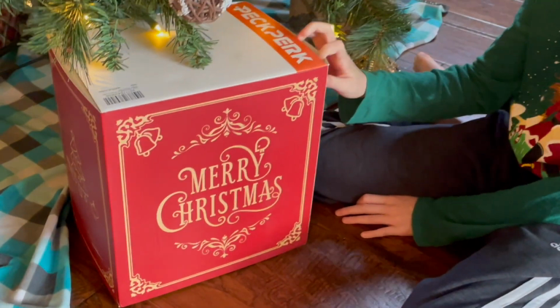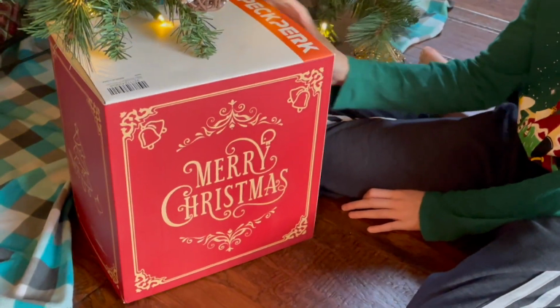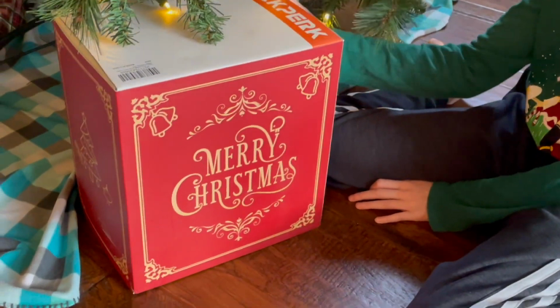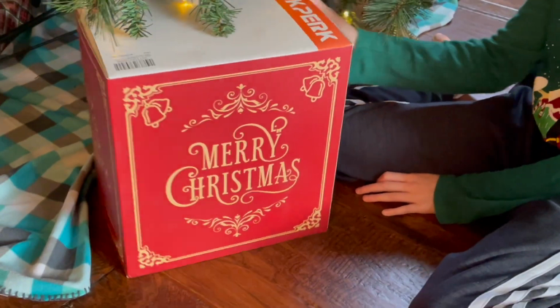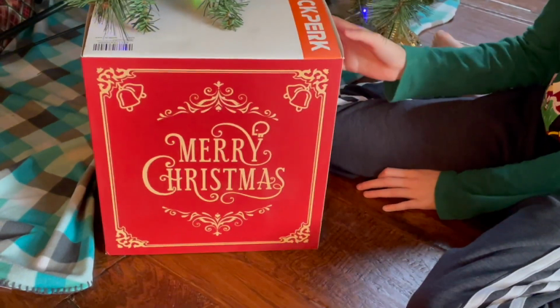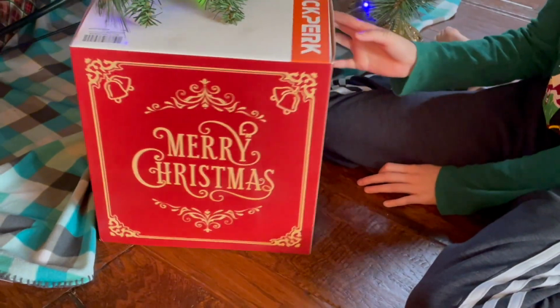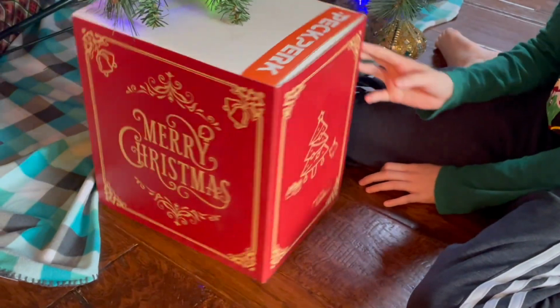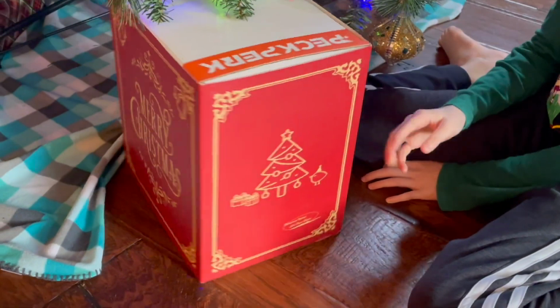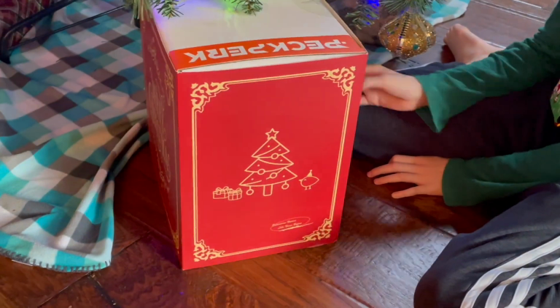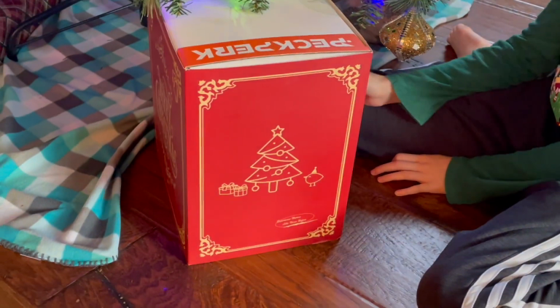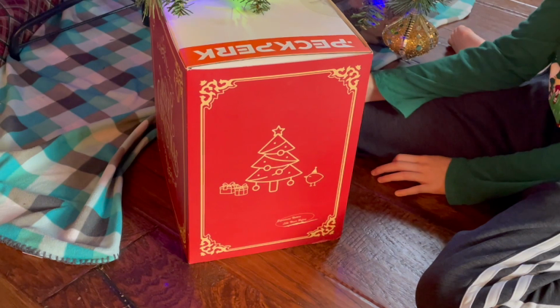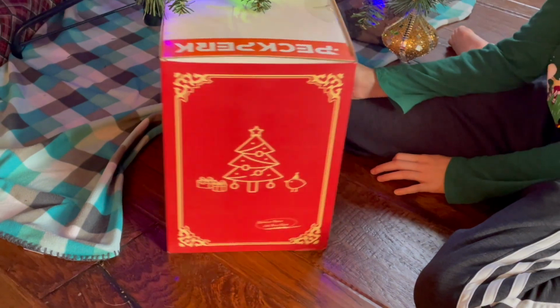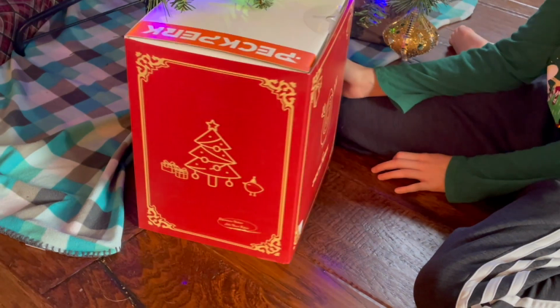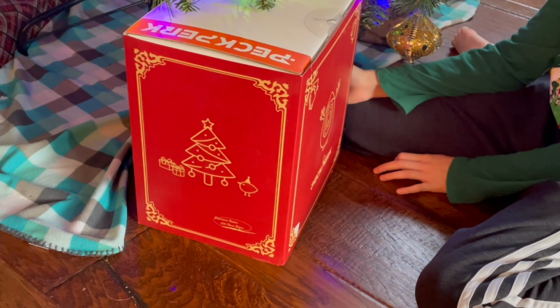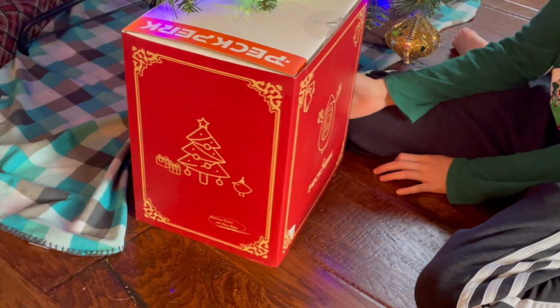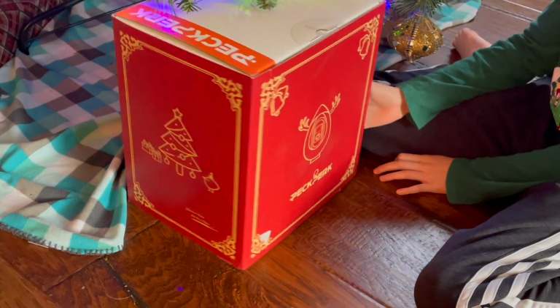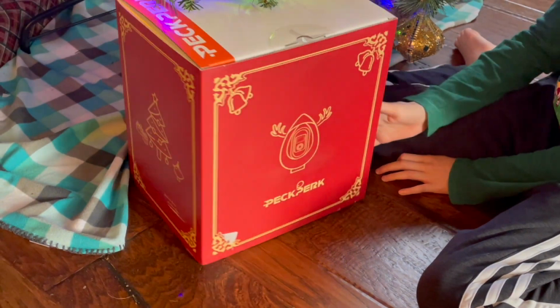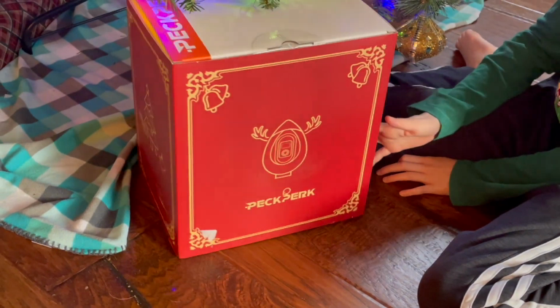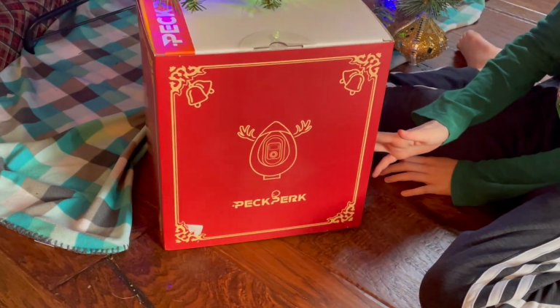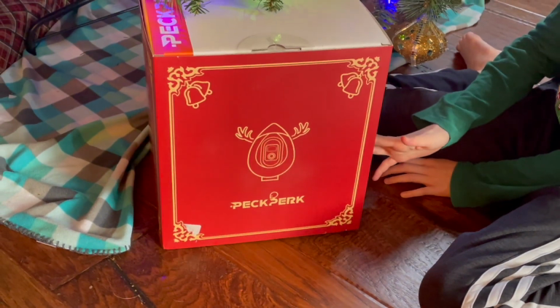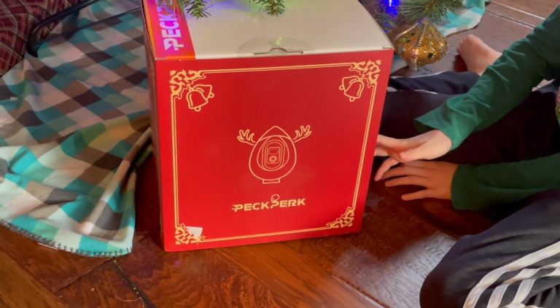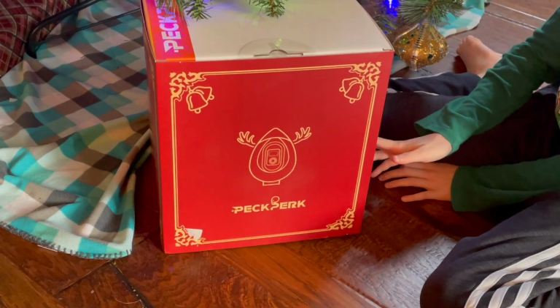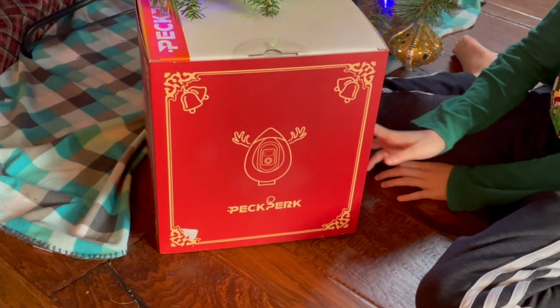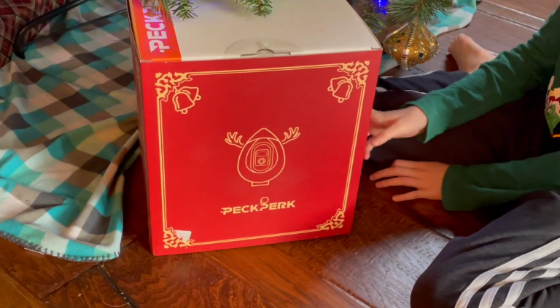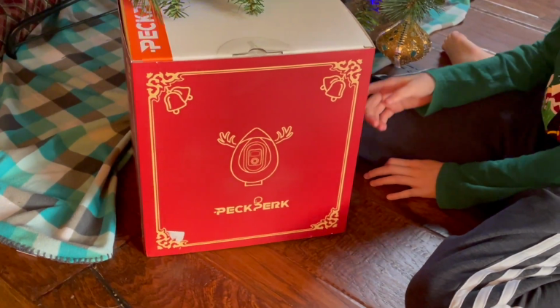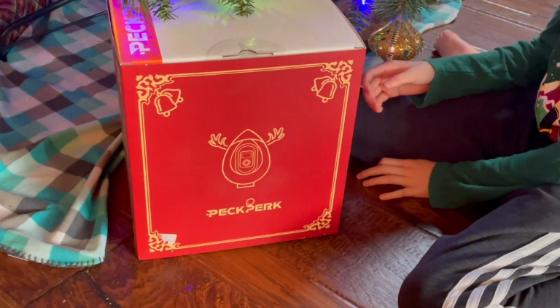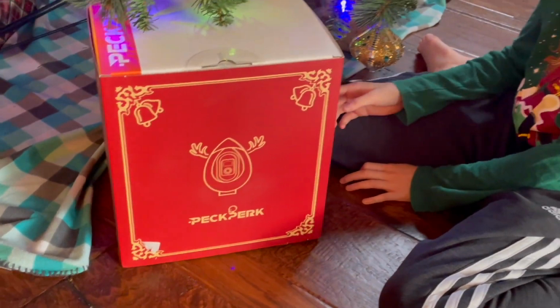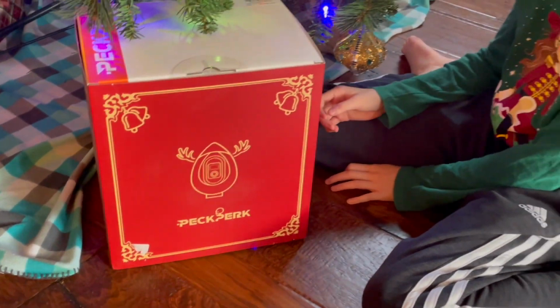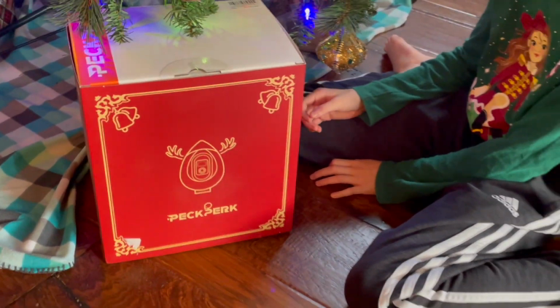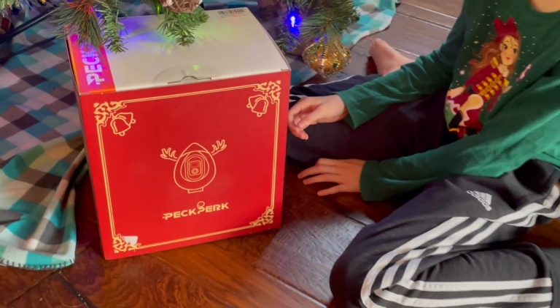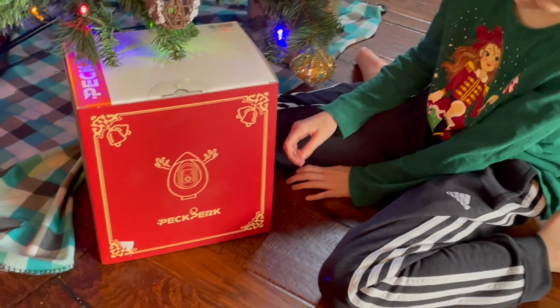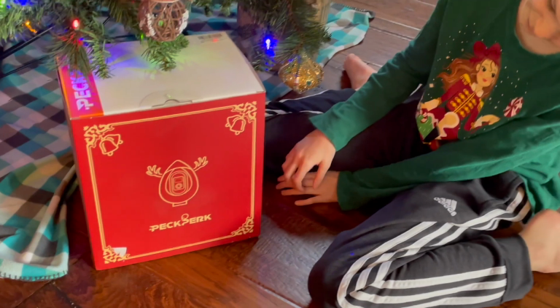Mom points out a new box under the tree. It's actually a present they received before Christmas, and they're going to open it early because it's for the whole family.